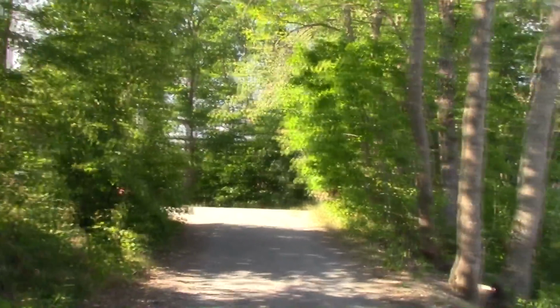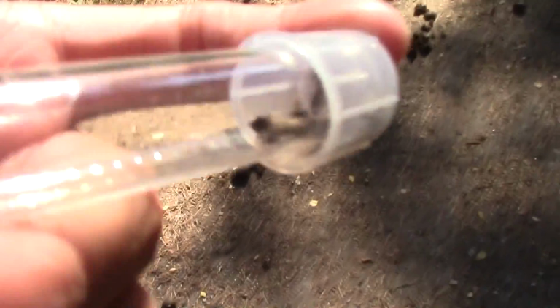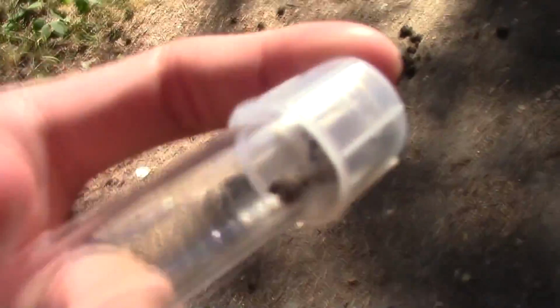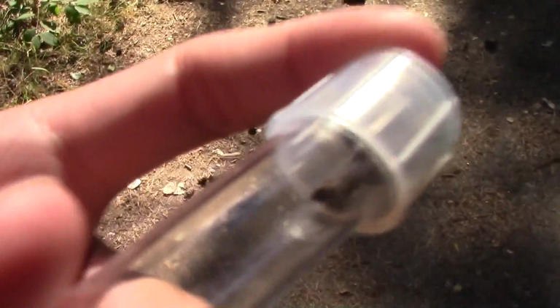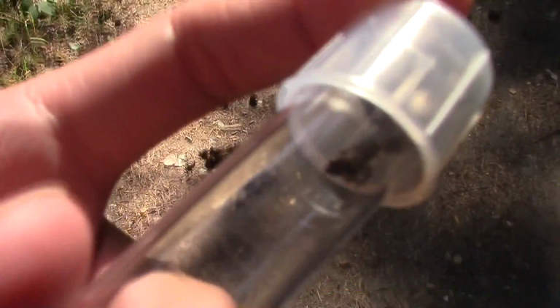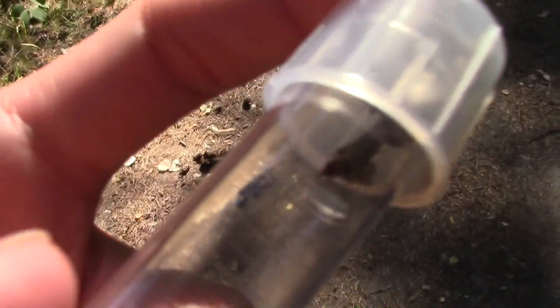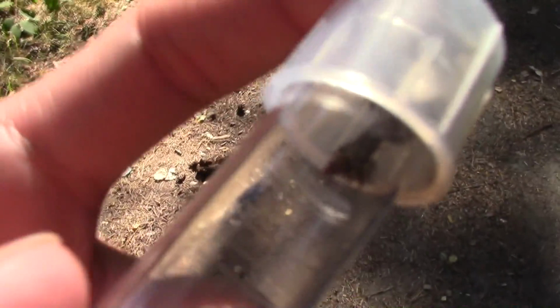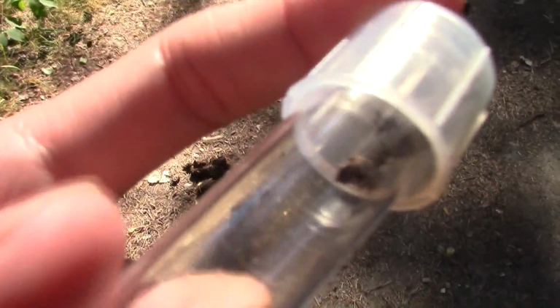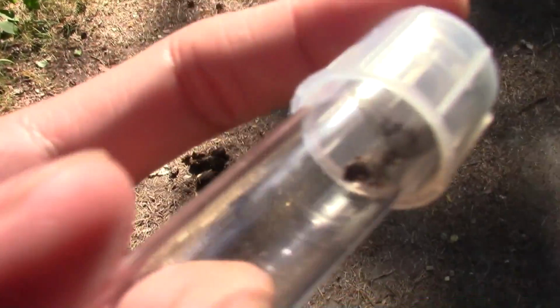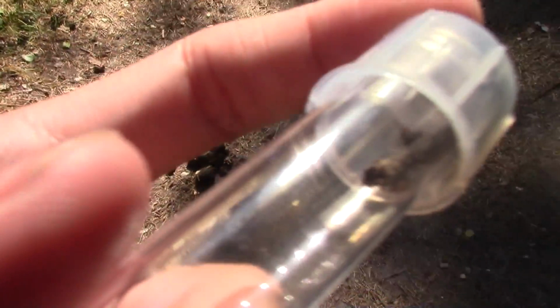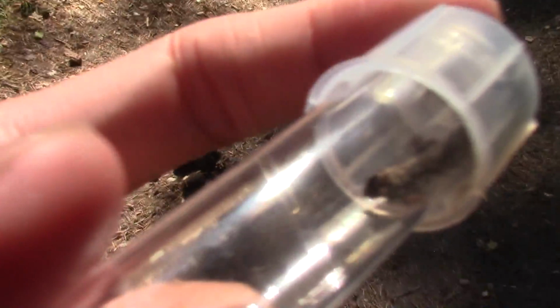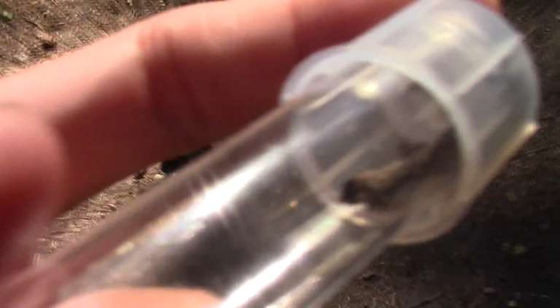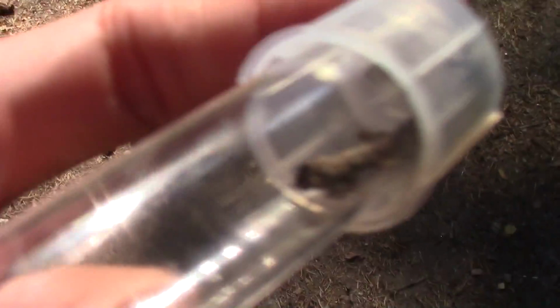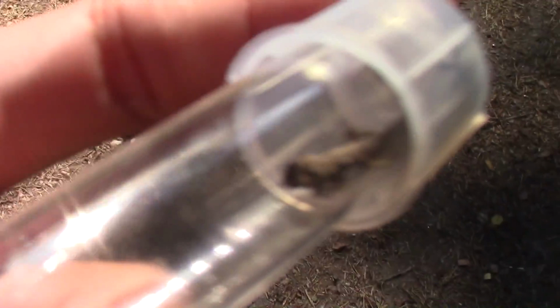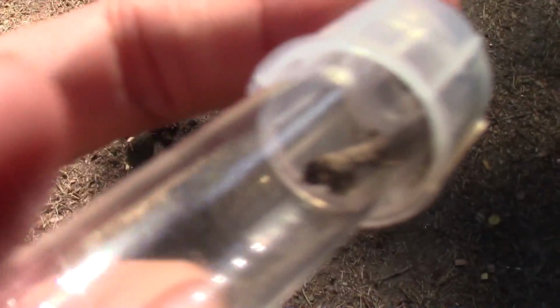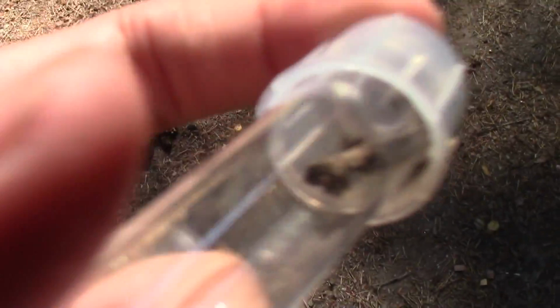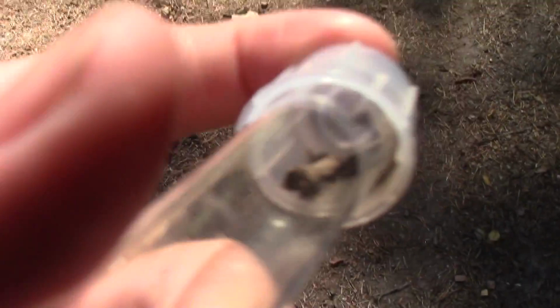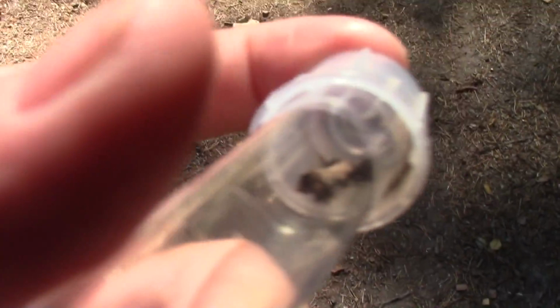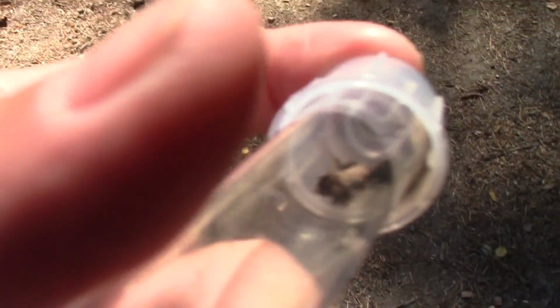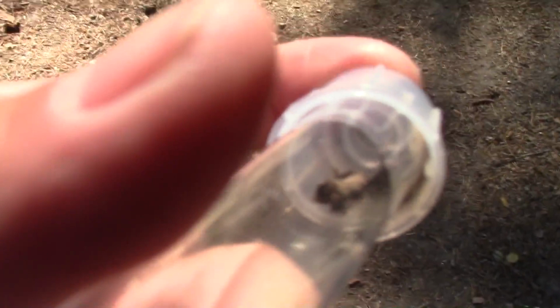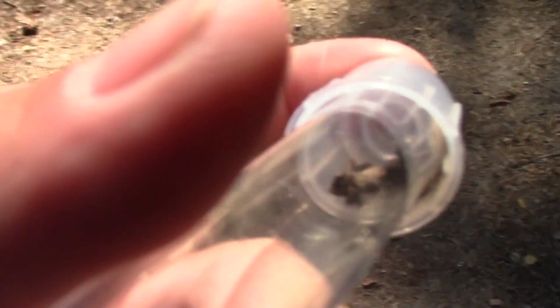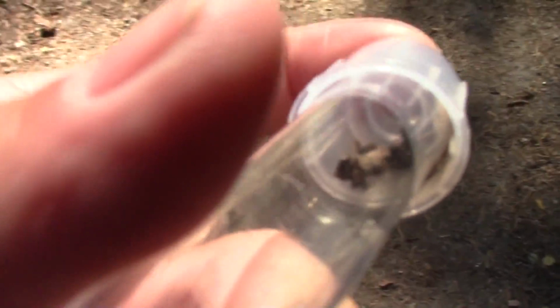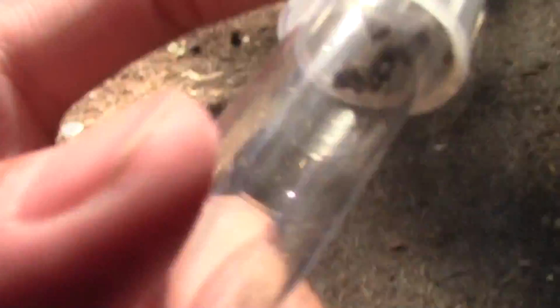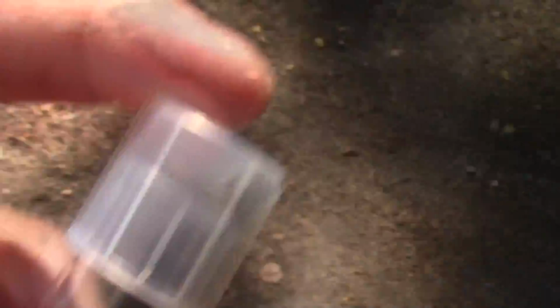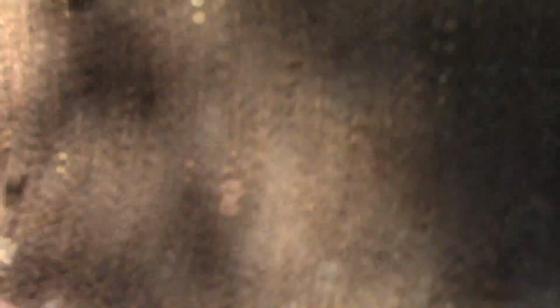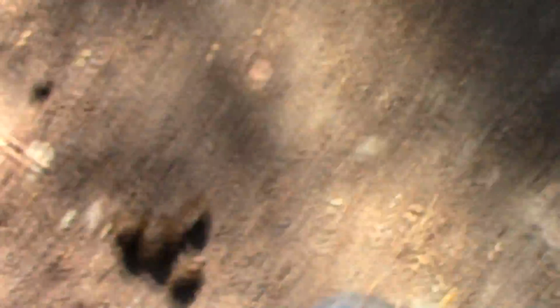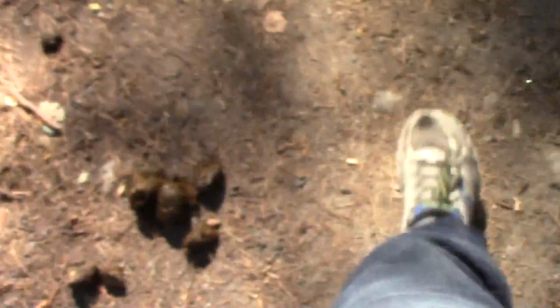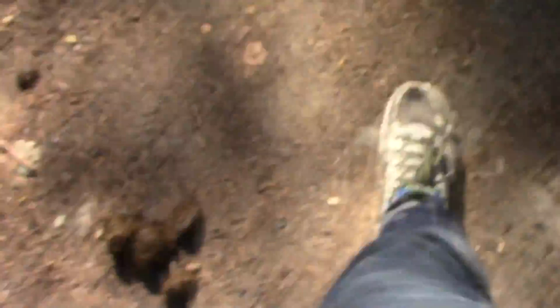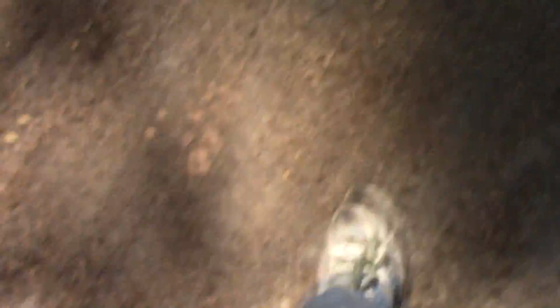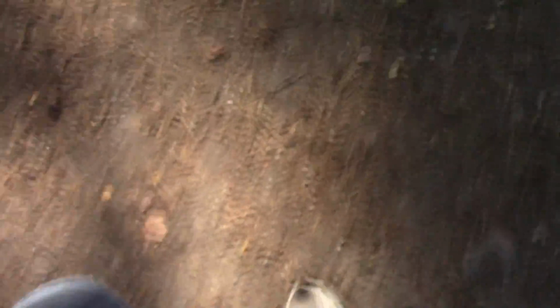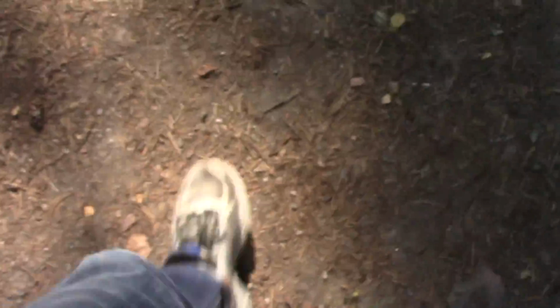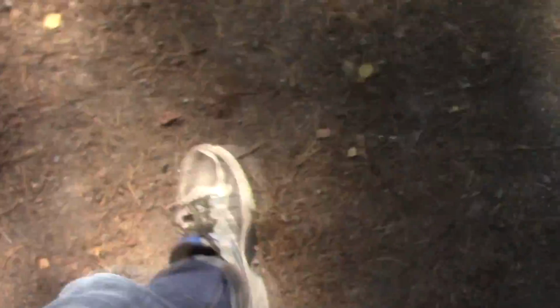After walking down the path, I found another Lasius queen. Now I don't know if it's a Lasius niger or not.